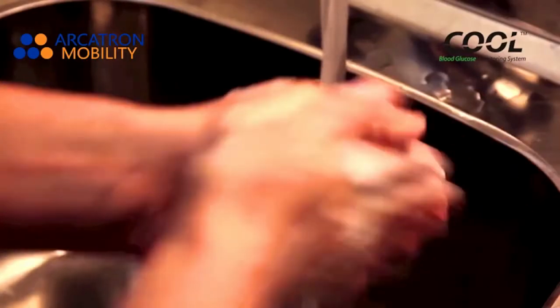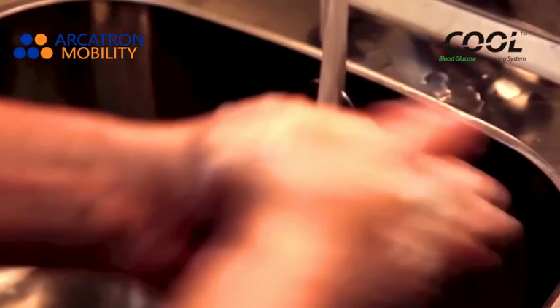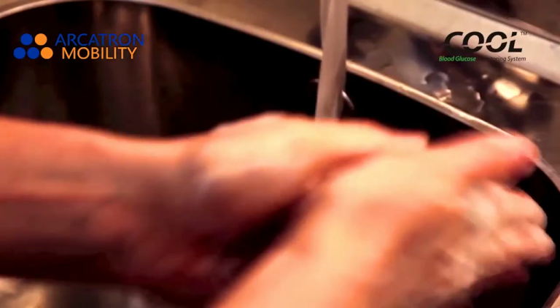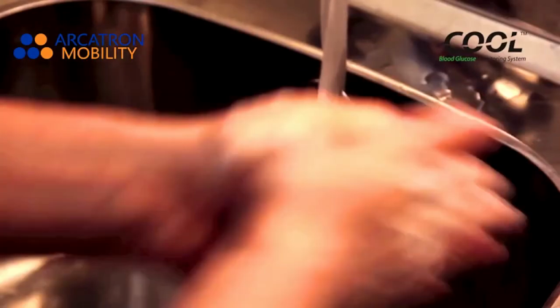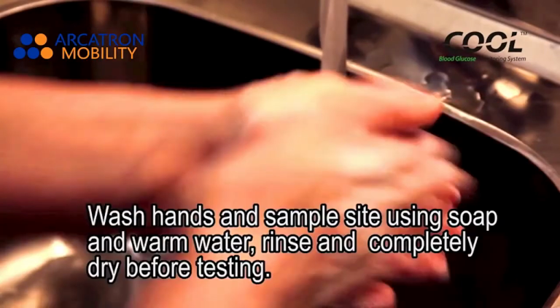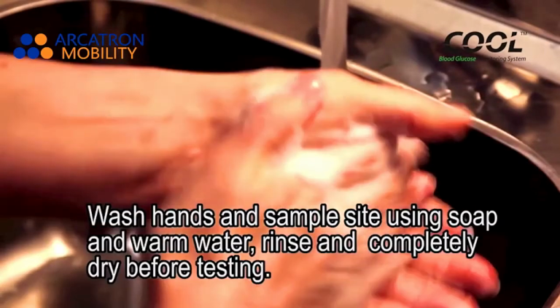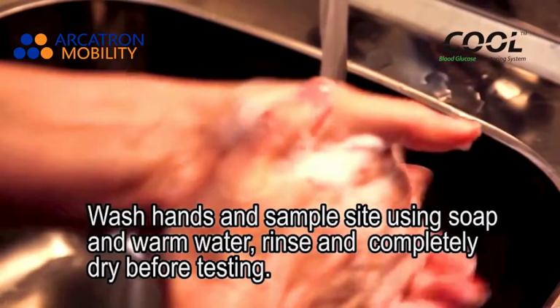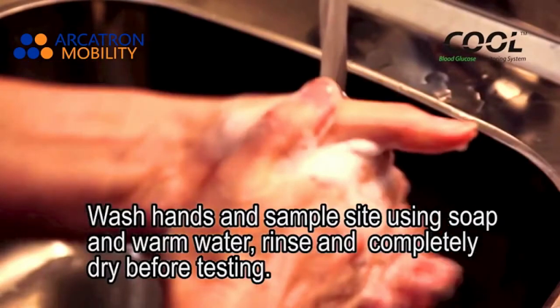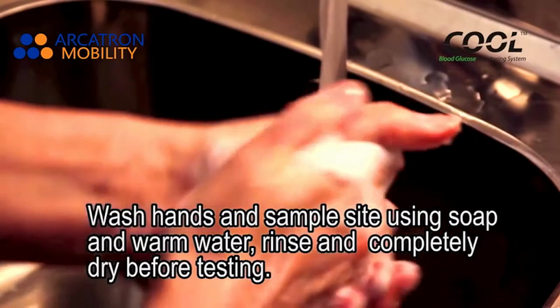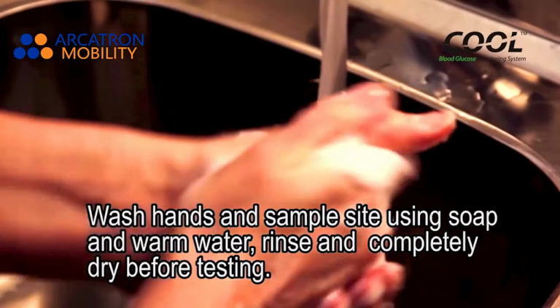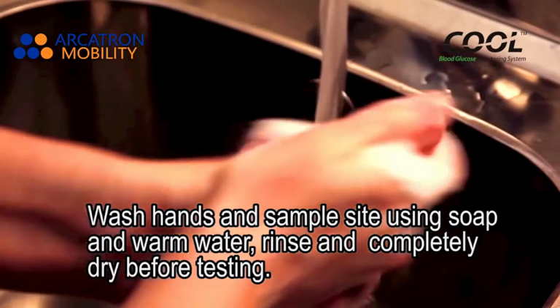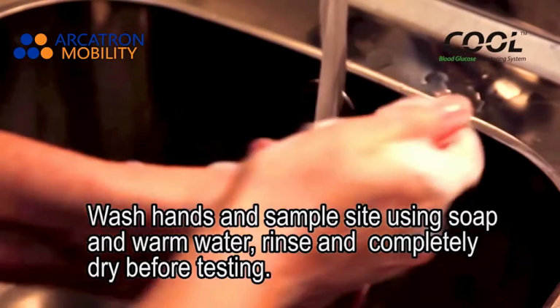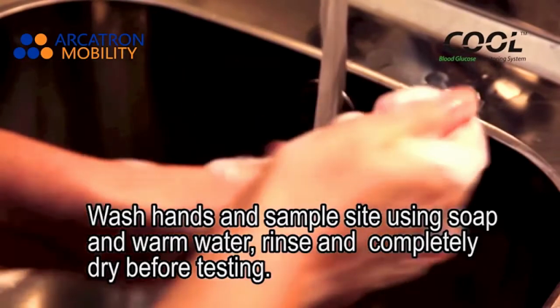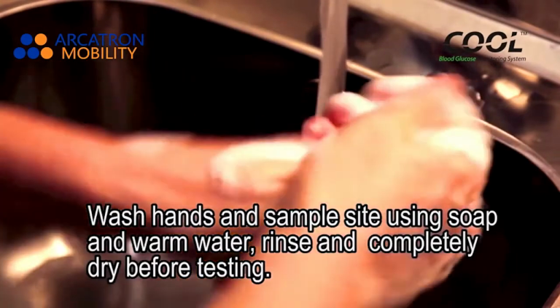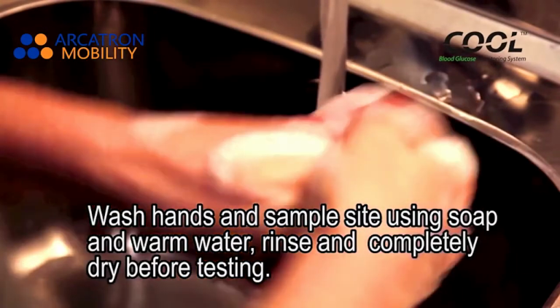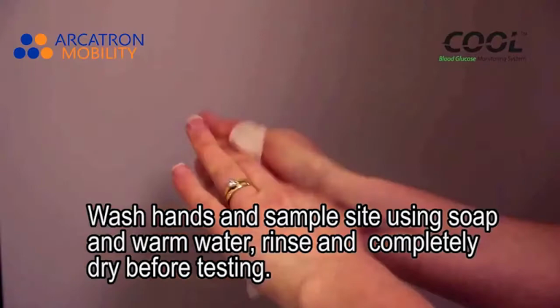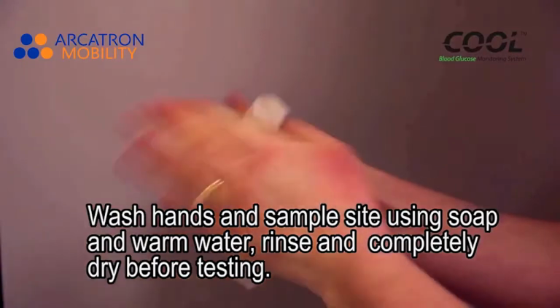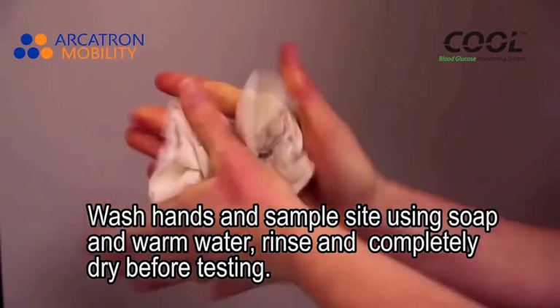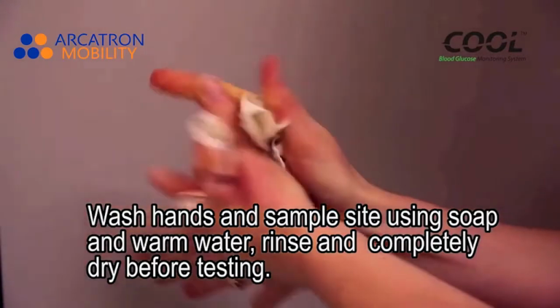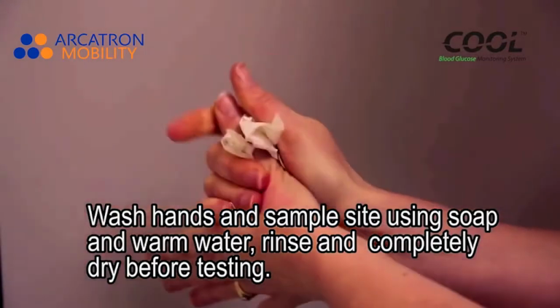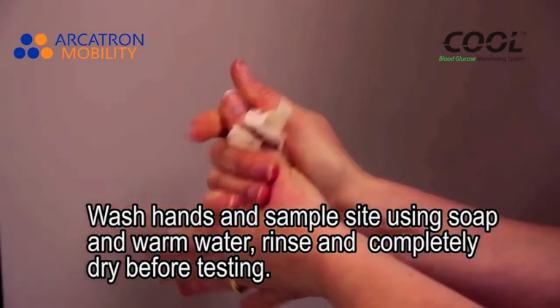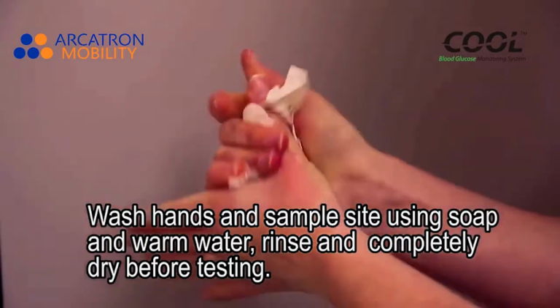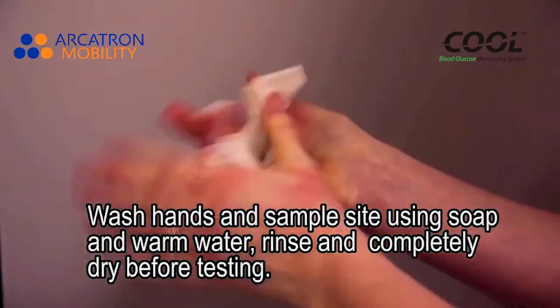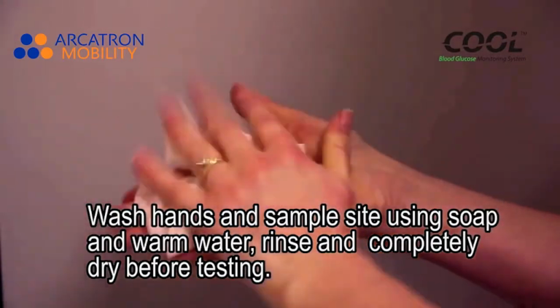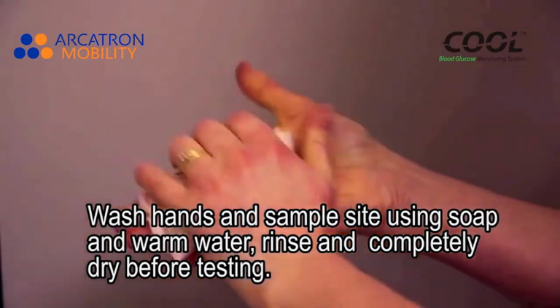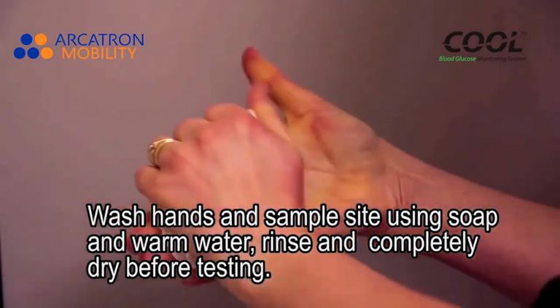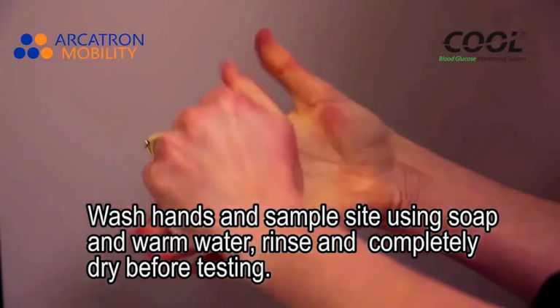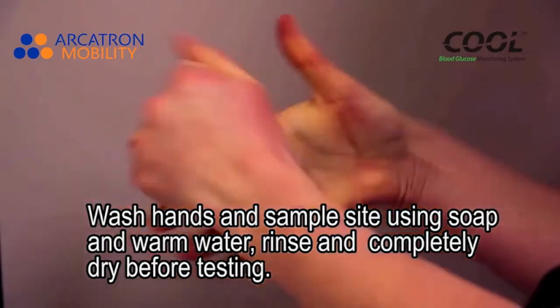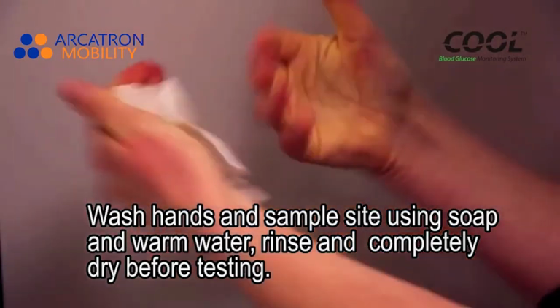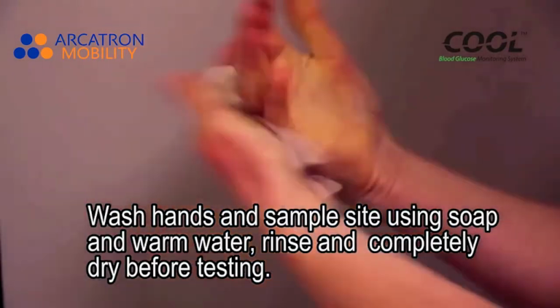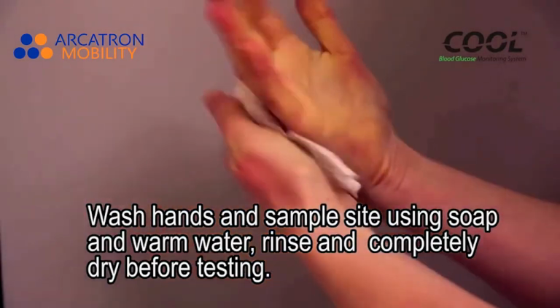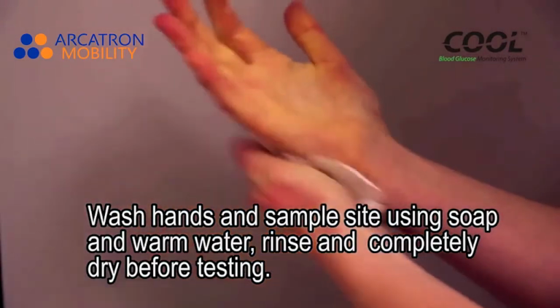Wash hands and sample site using soap and warm water. Rinse completely and dry before testing.